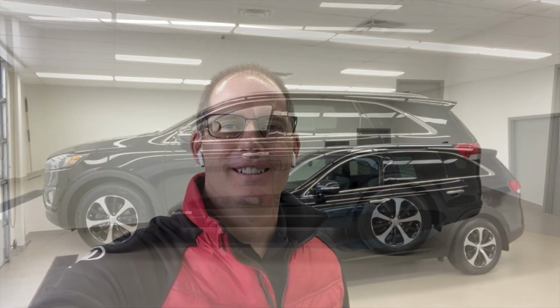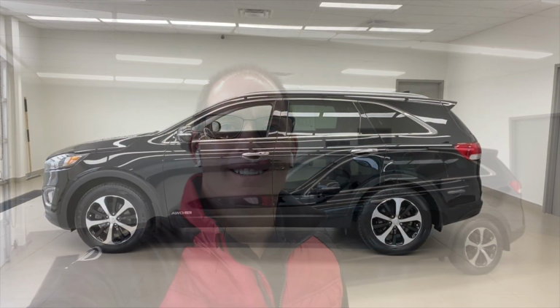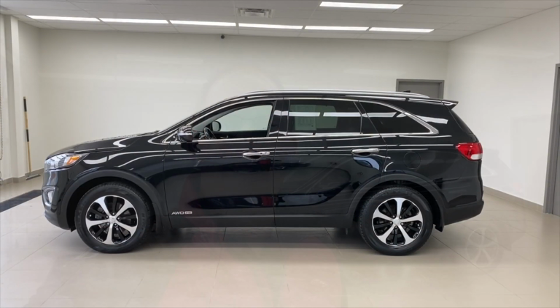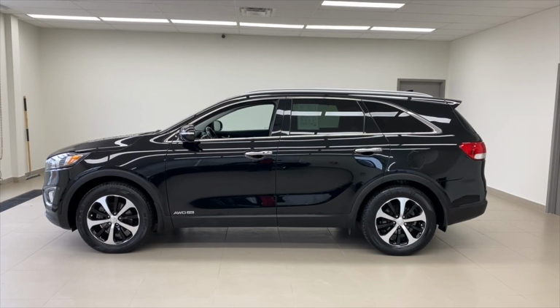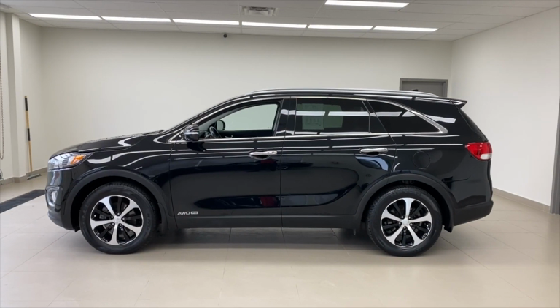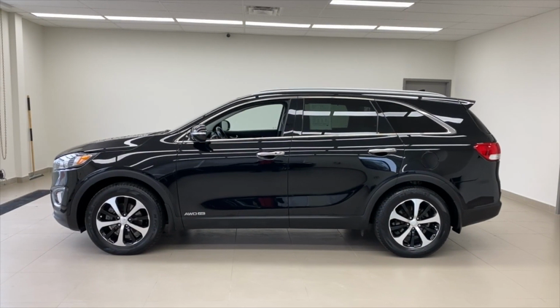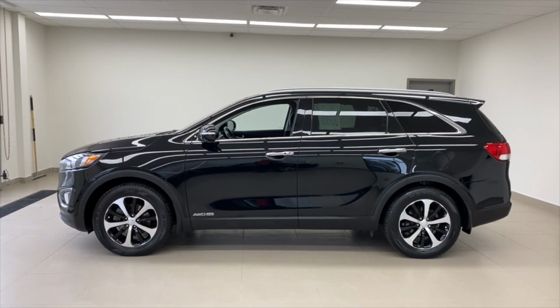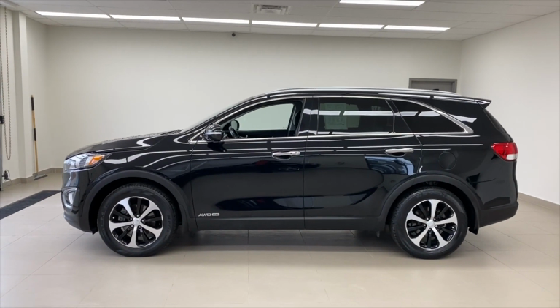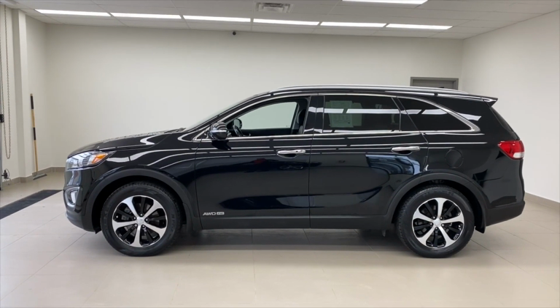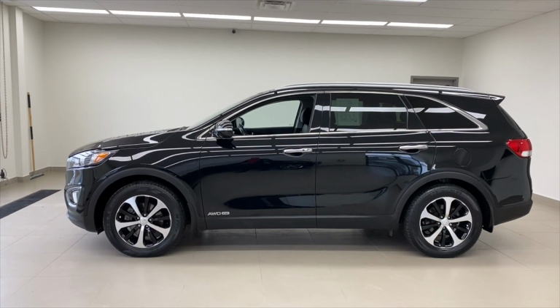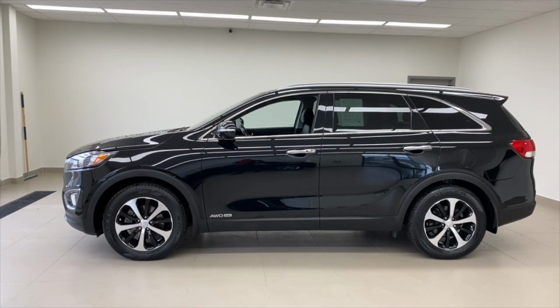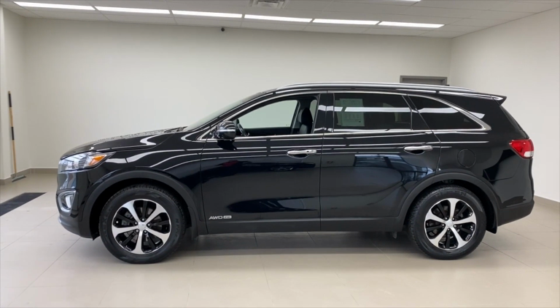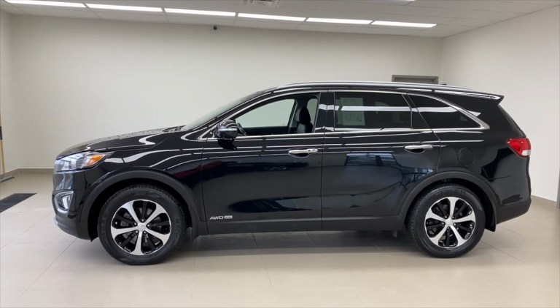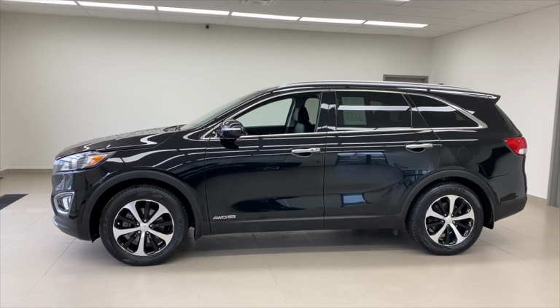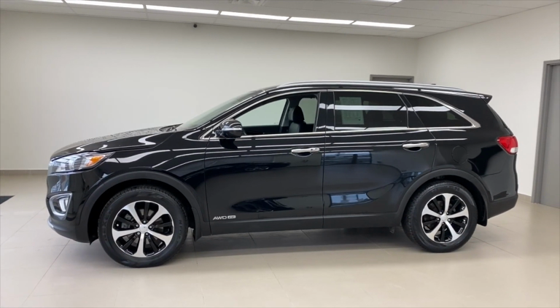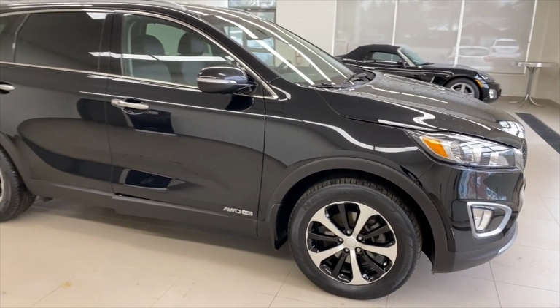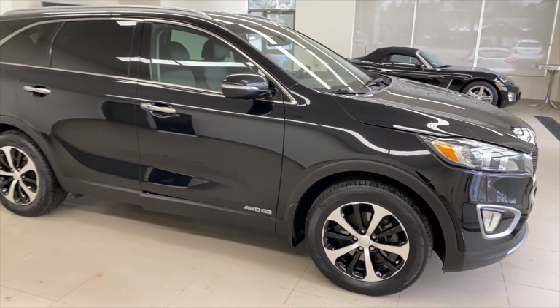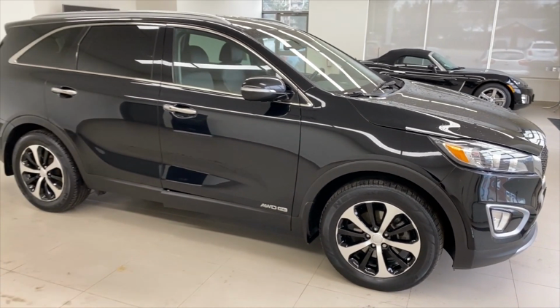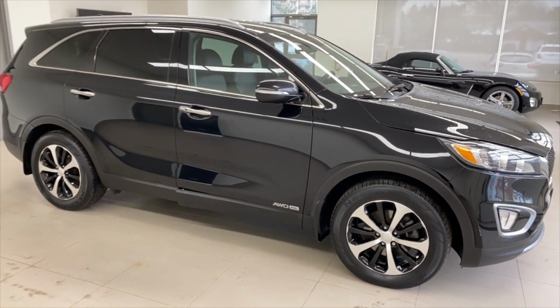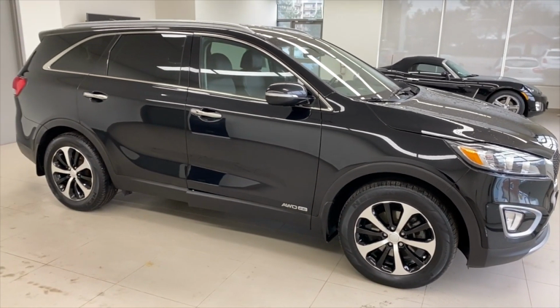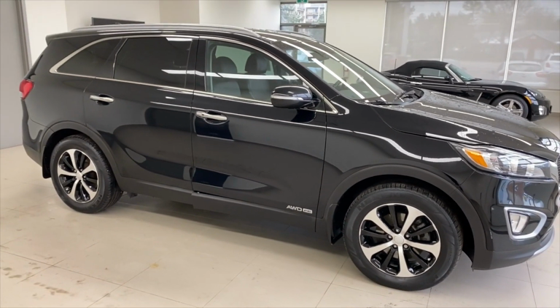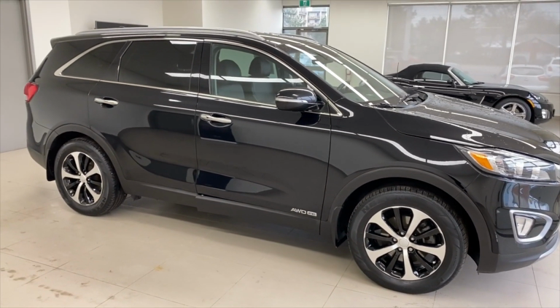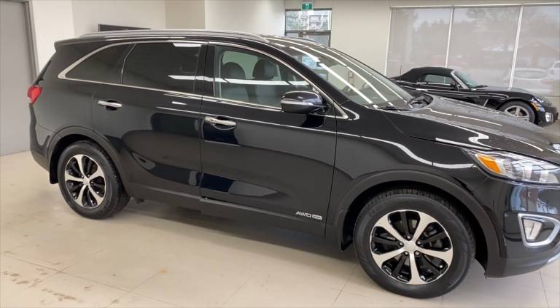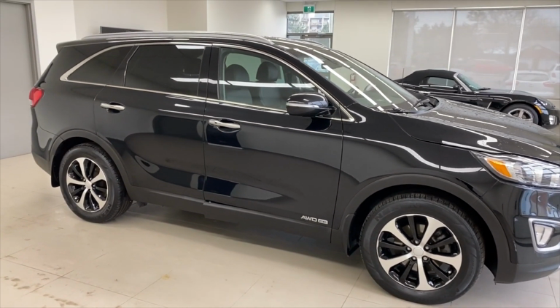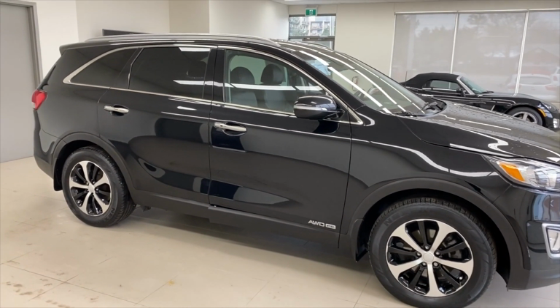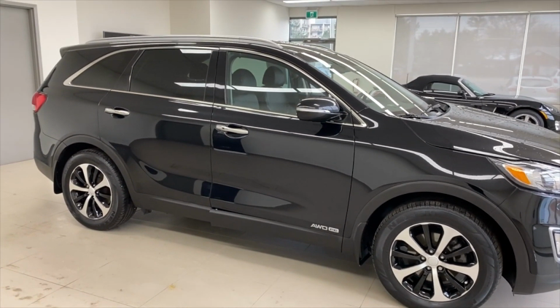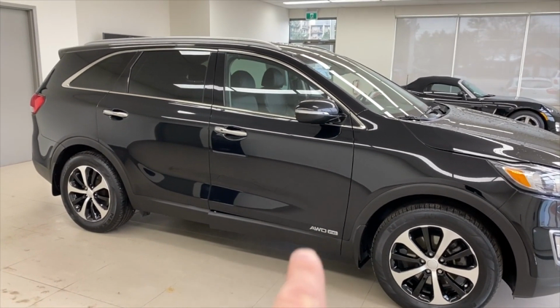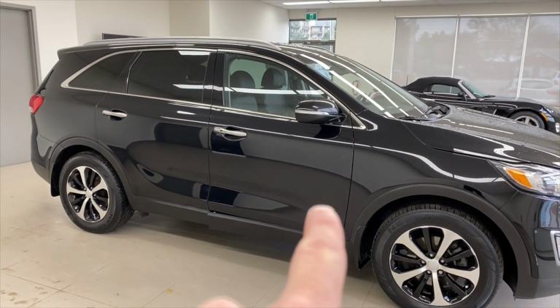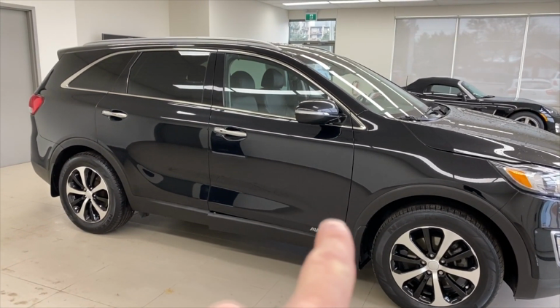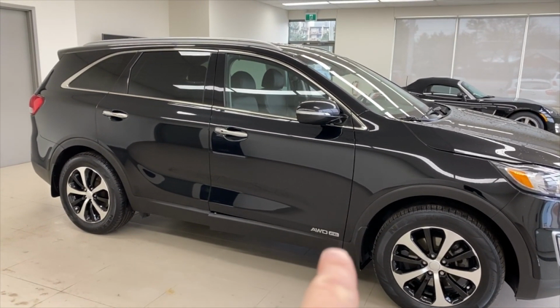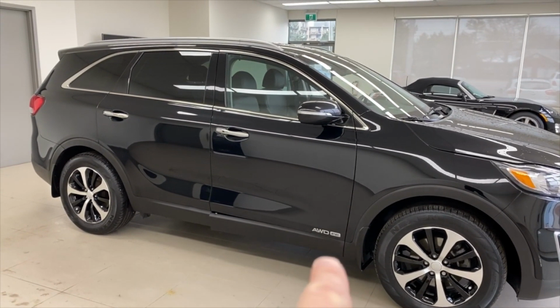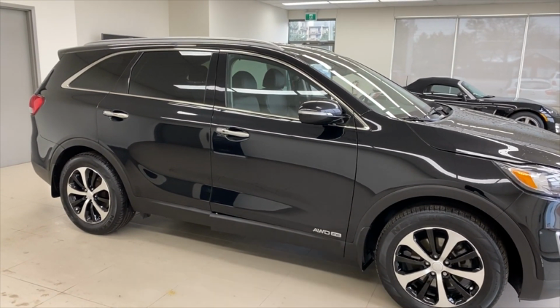Hey everybody, it's Peter from Brain for Kia and today we're talking used cars. This one is stock number NI229A. It's a 2018 Kia Sorento EX. Let's go take a look.